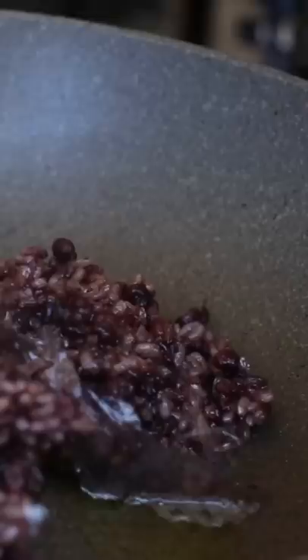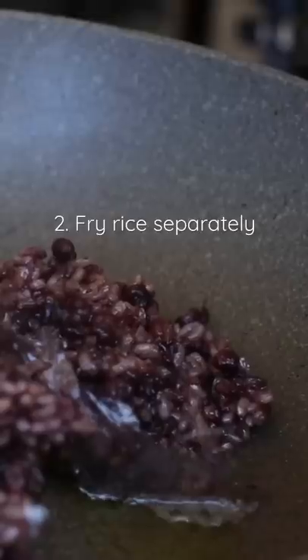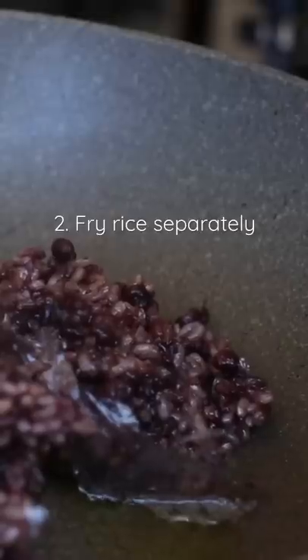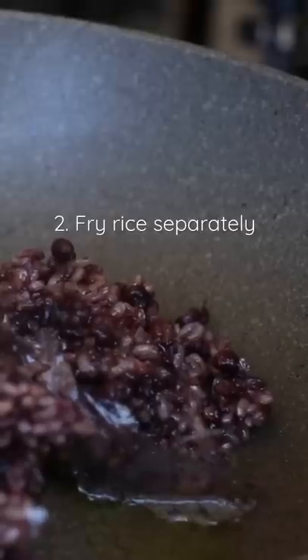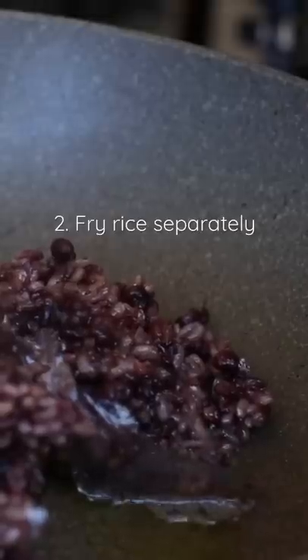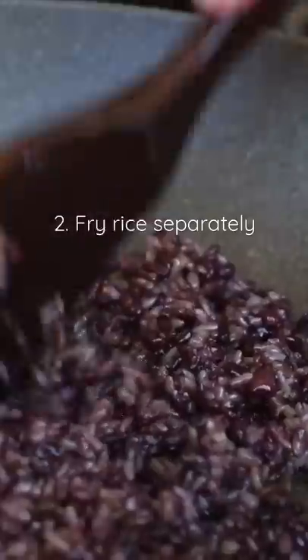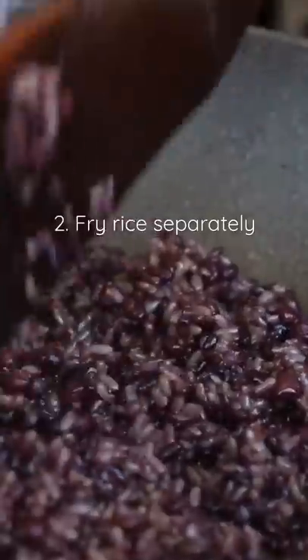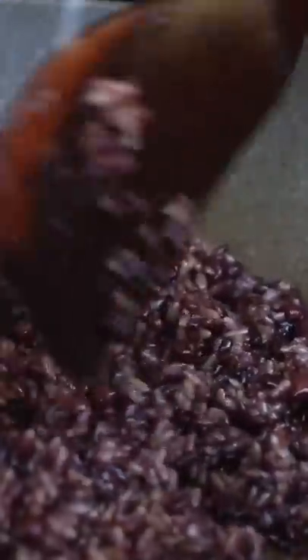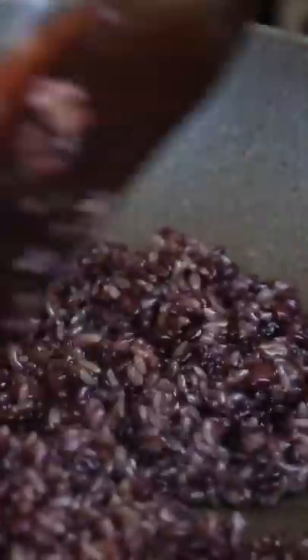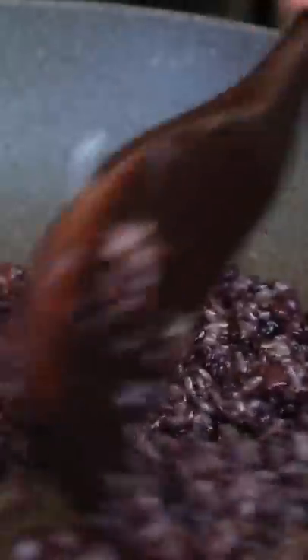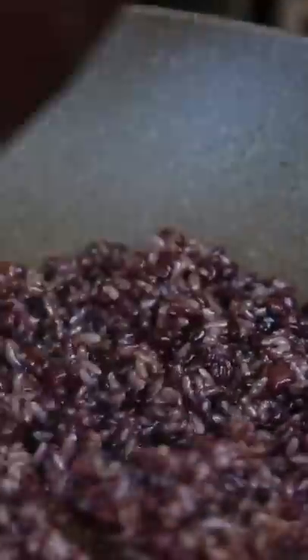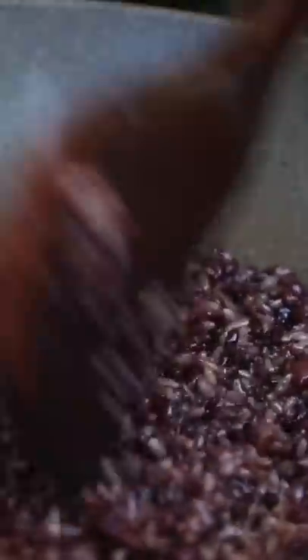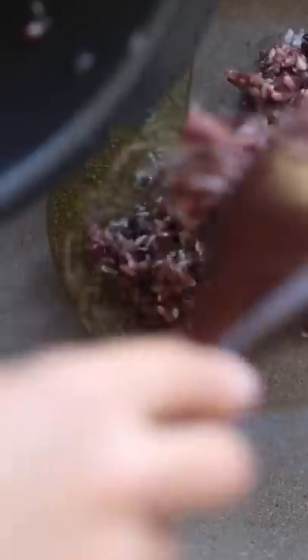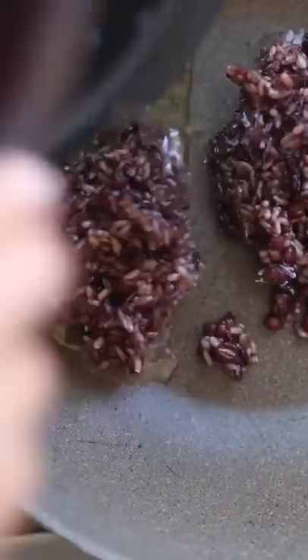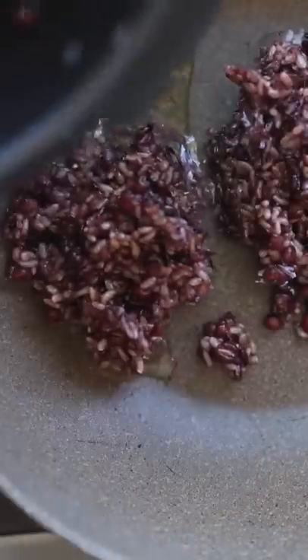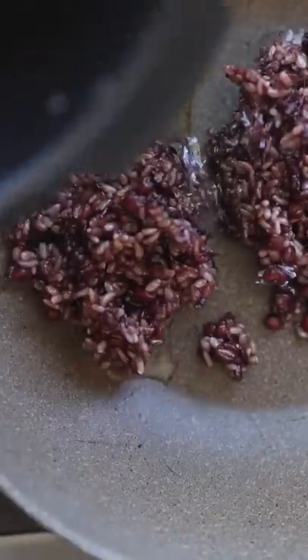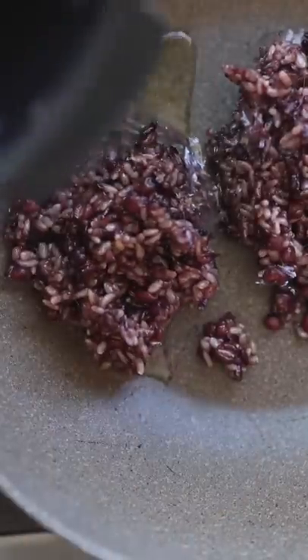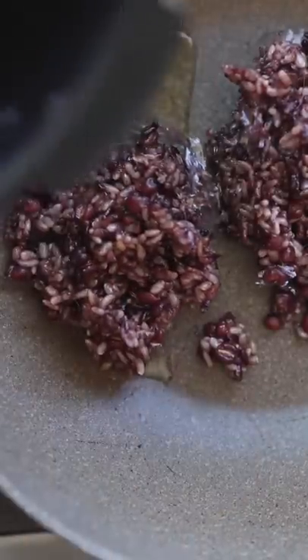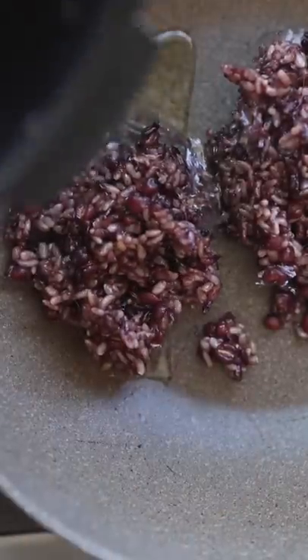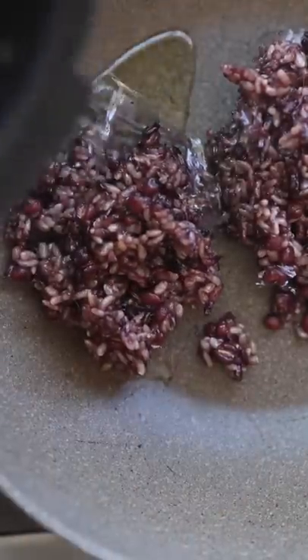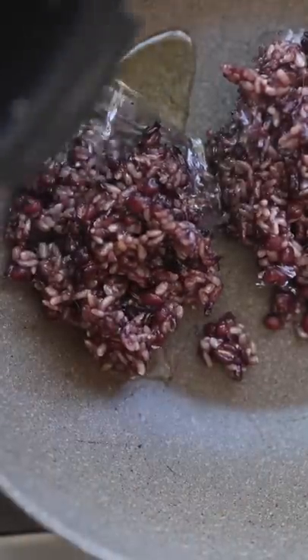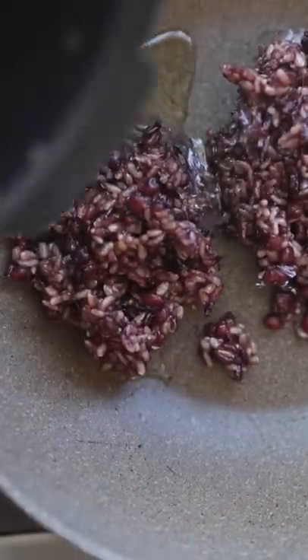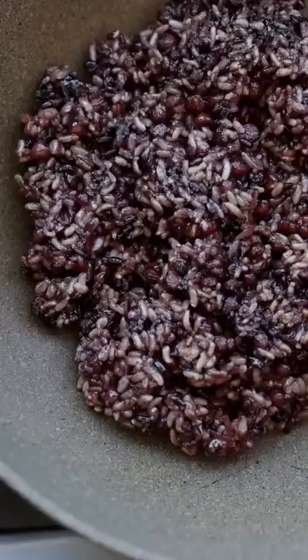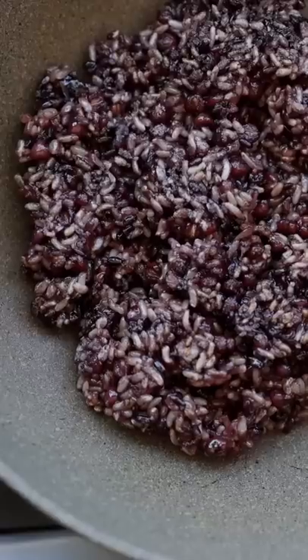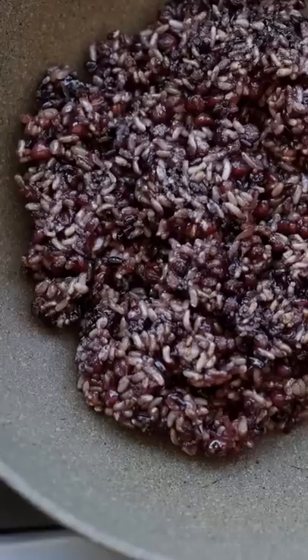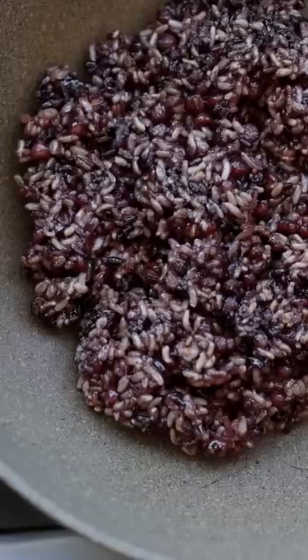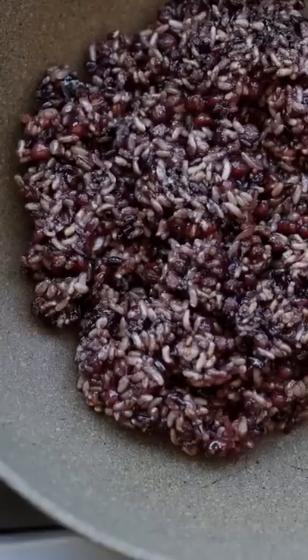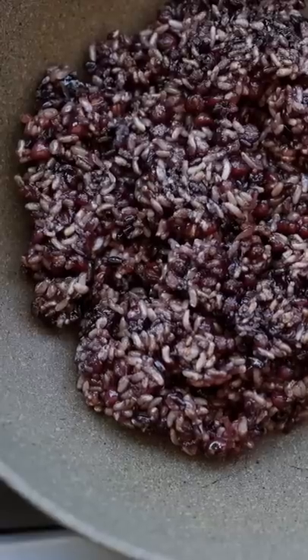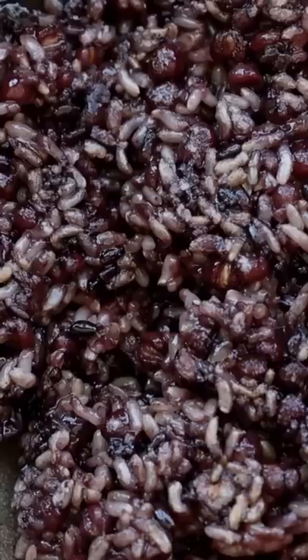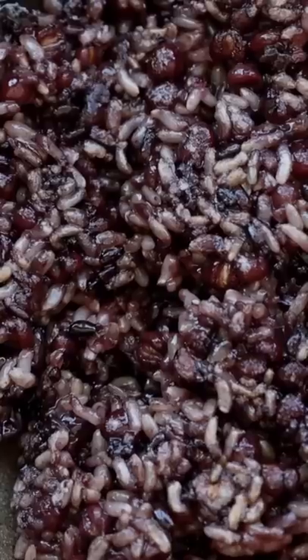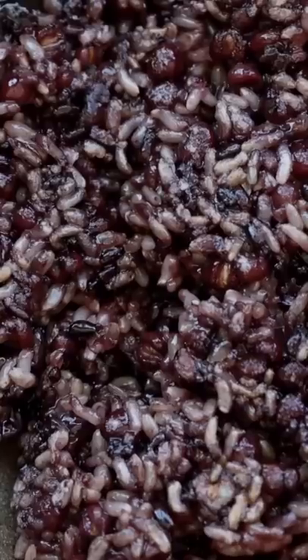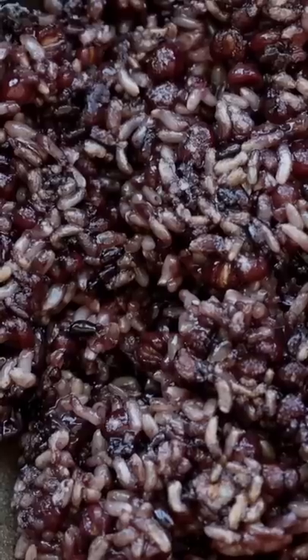Second, fry the rice separately in a really hot, scorching pan from all the rest of the ingredients. This will make sure that the pan is hot enough to add some soul to your rice.